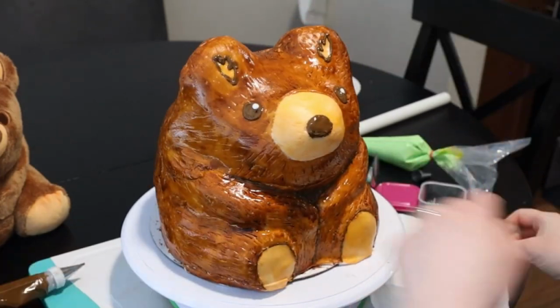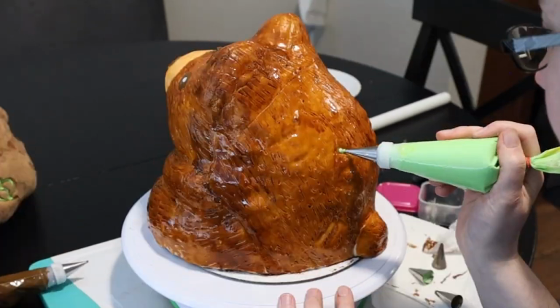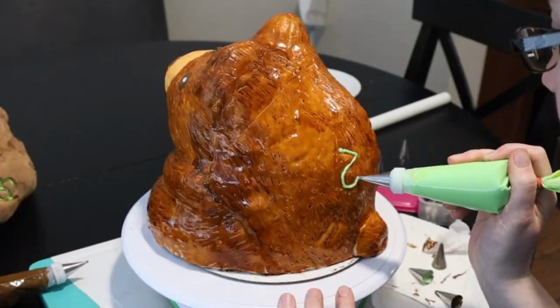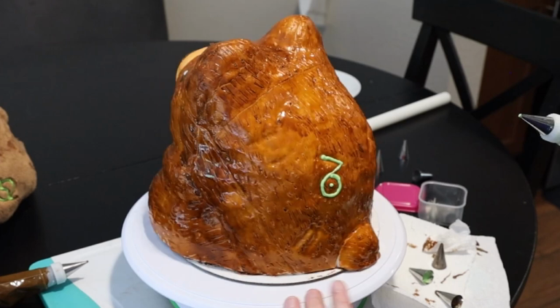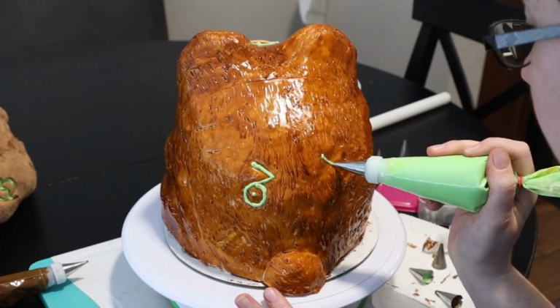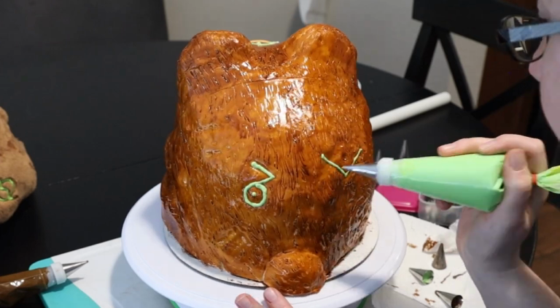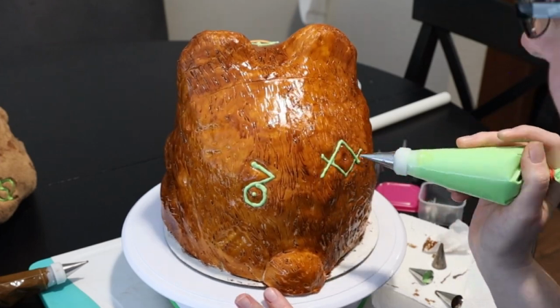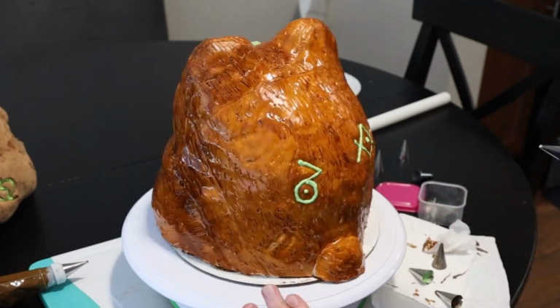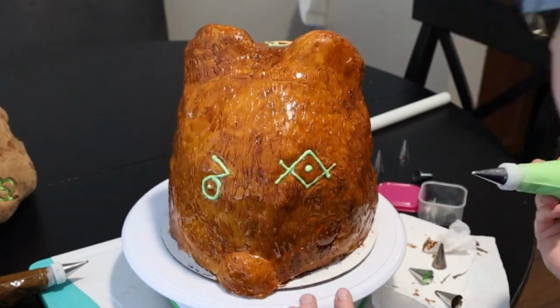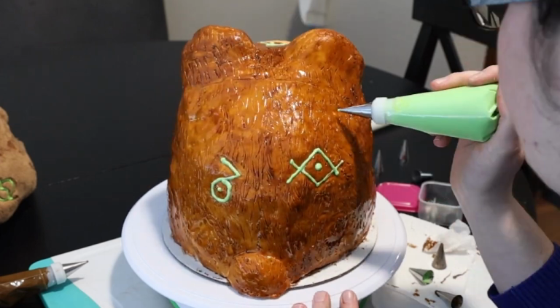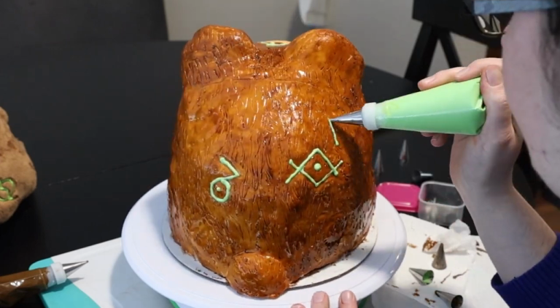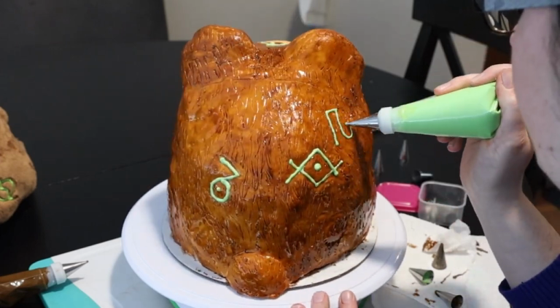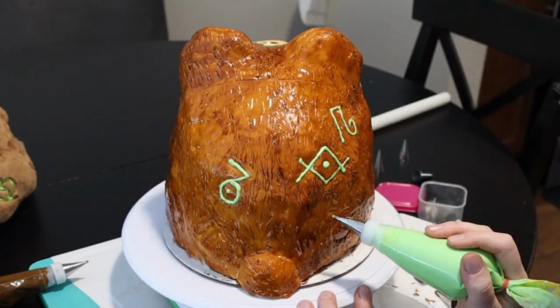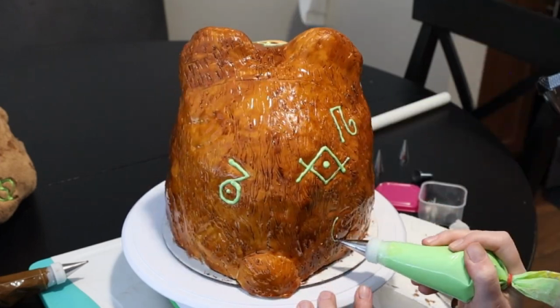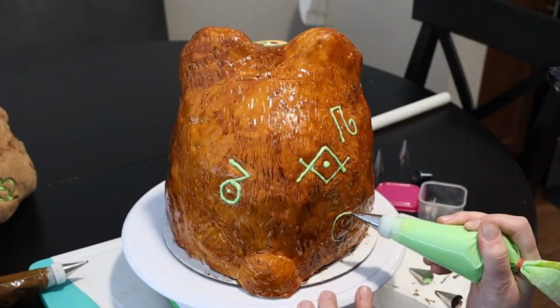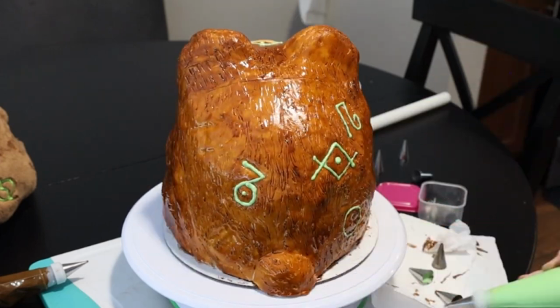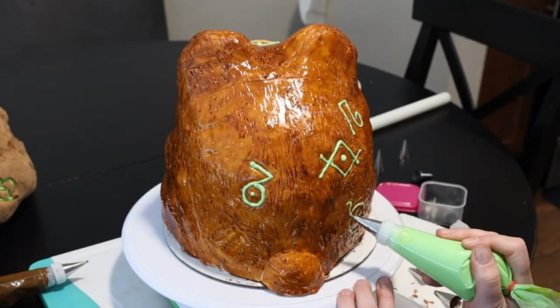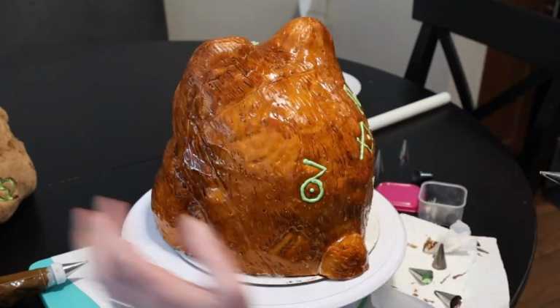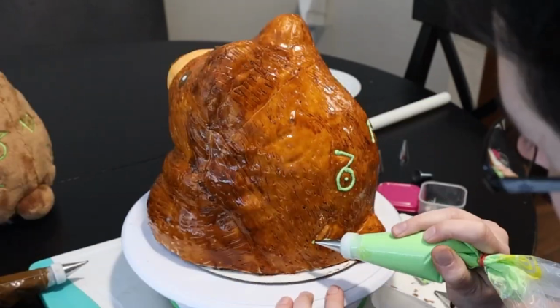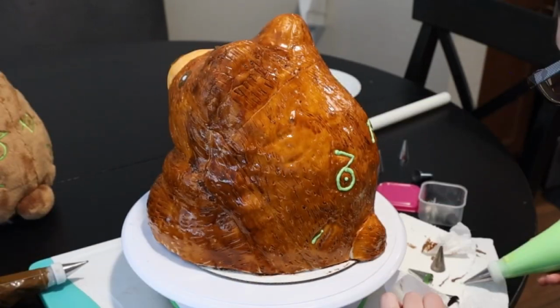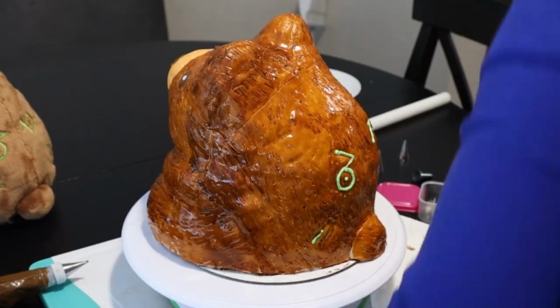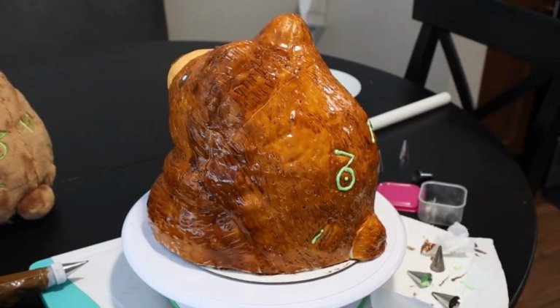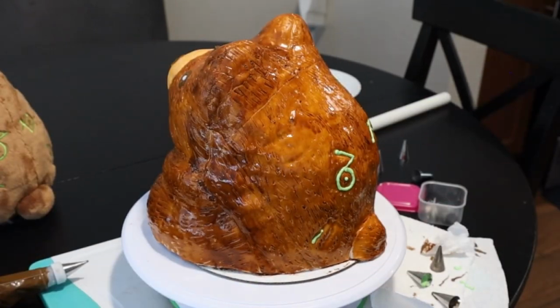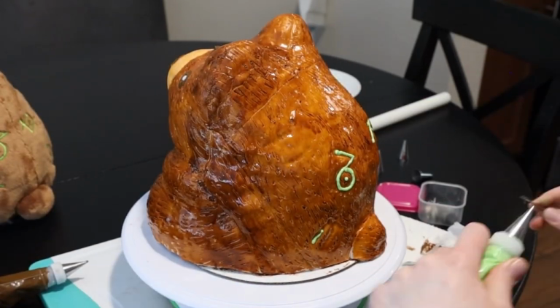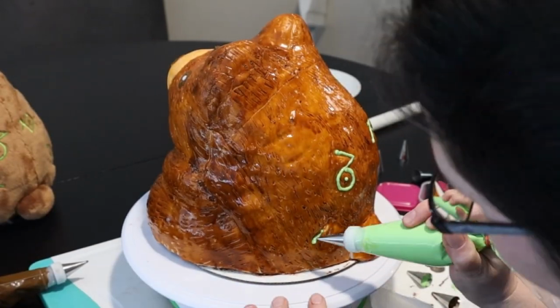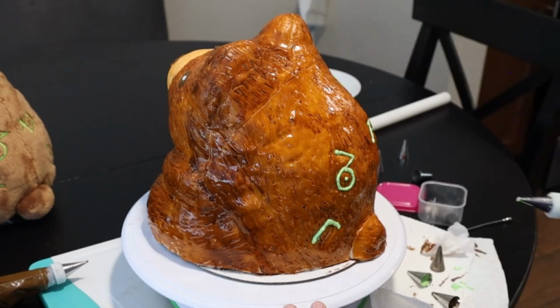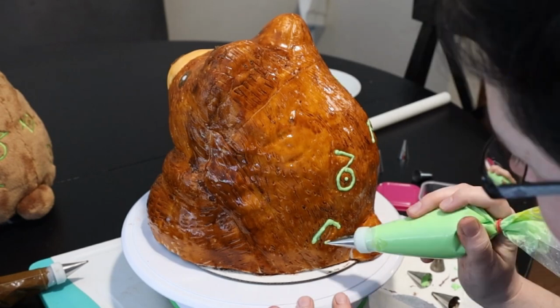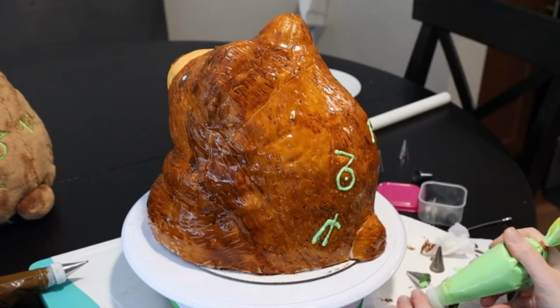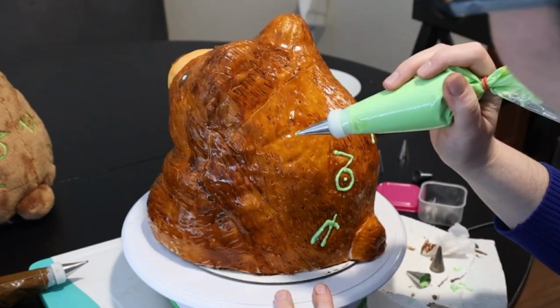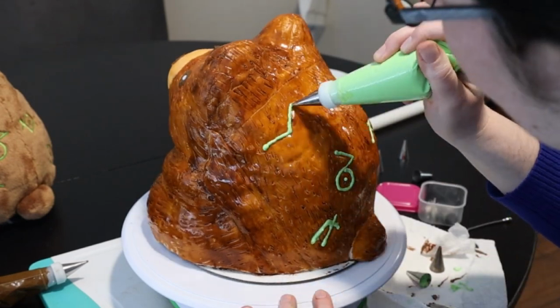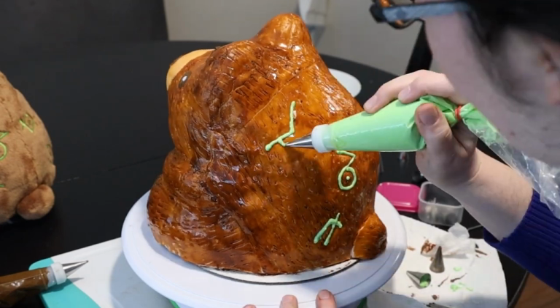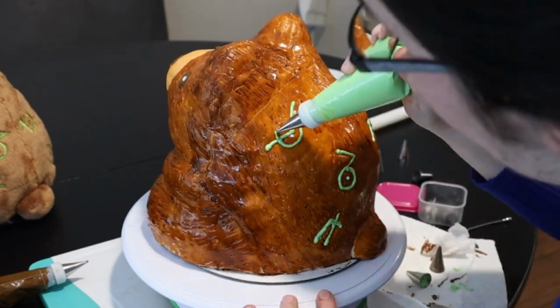For the final touch, use lime green roll icing to pipe on the symbols found on the bear. Oh, look at him — he's cute and just wants to be cuddled.